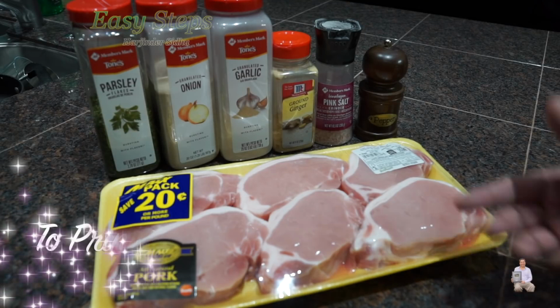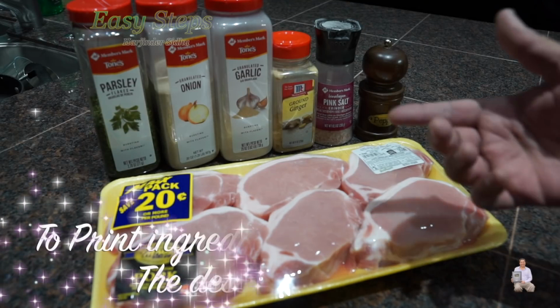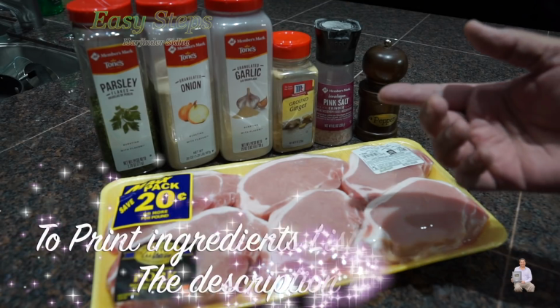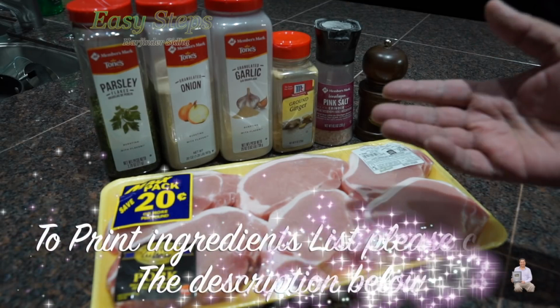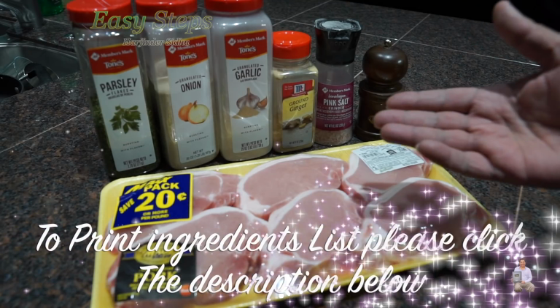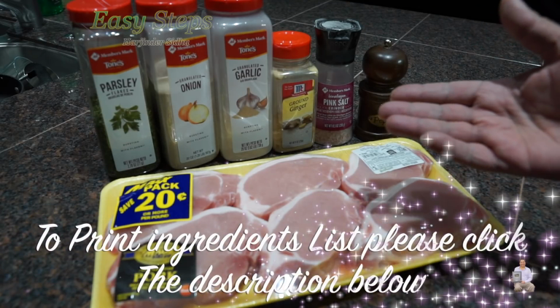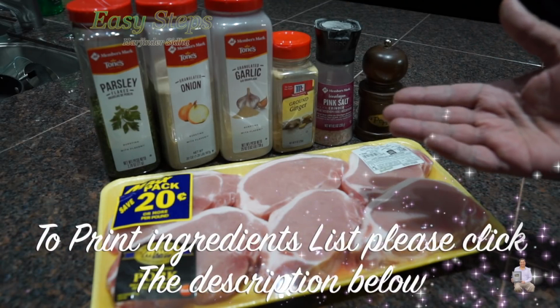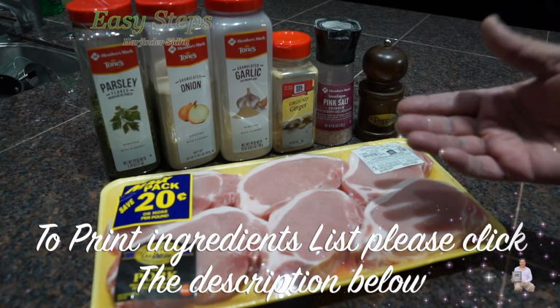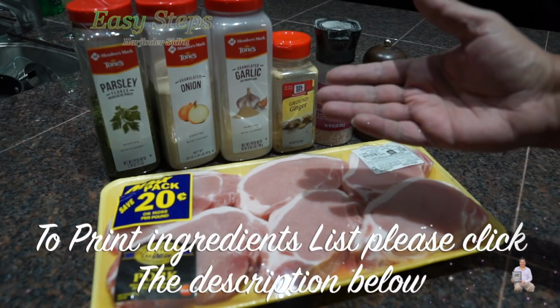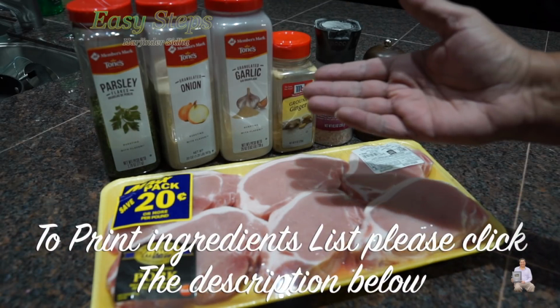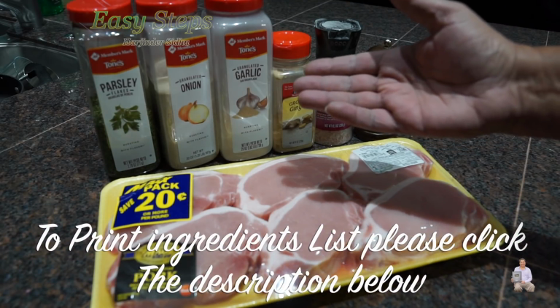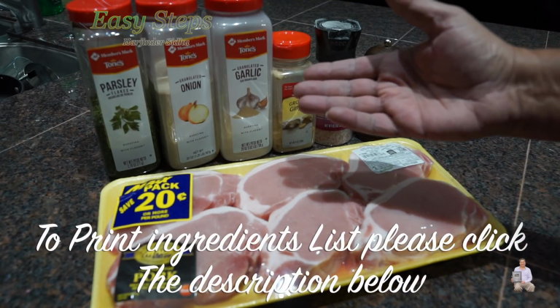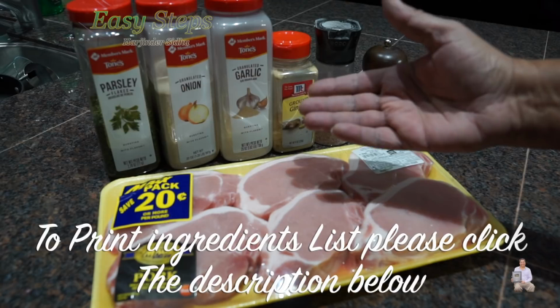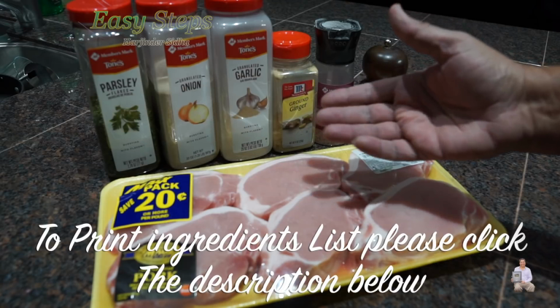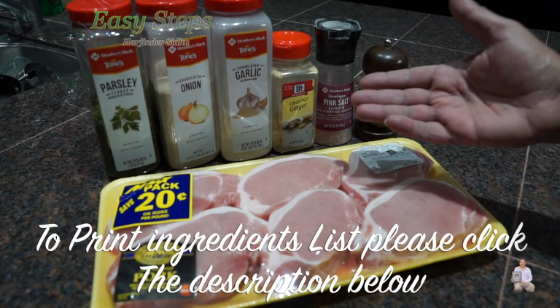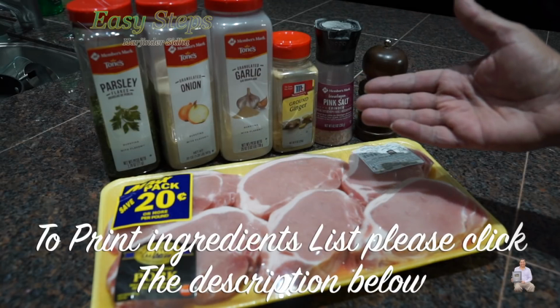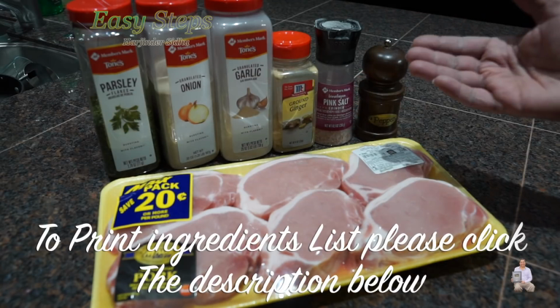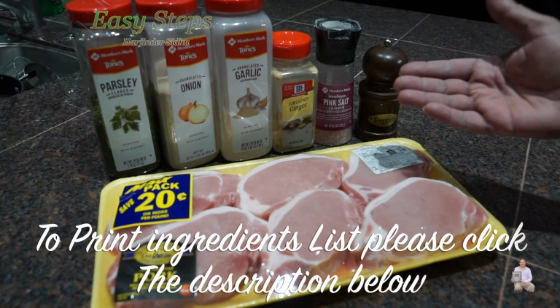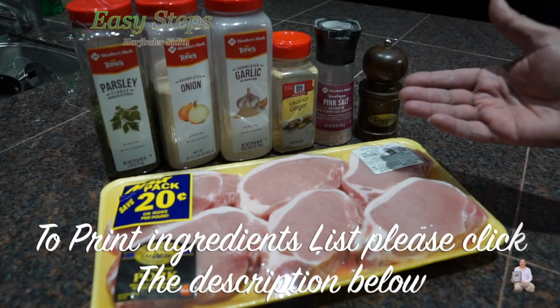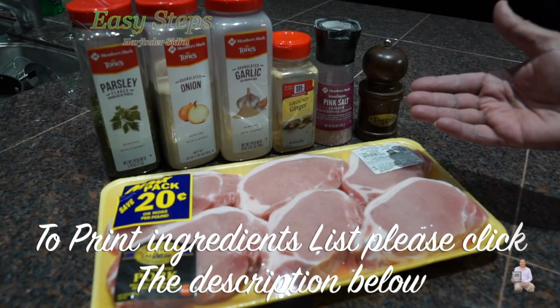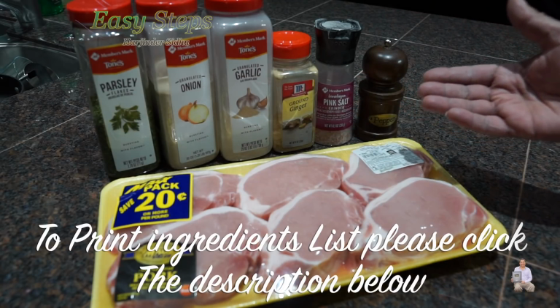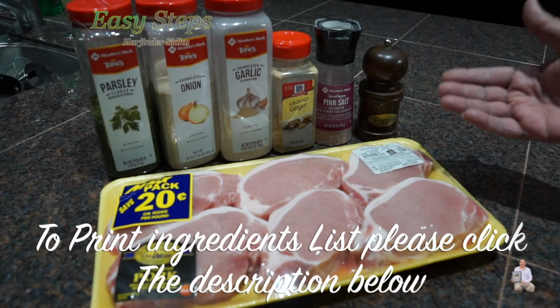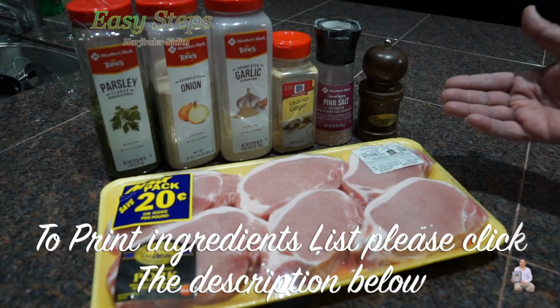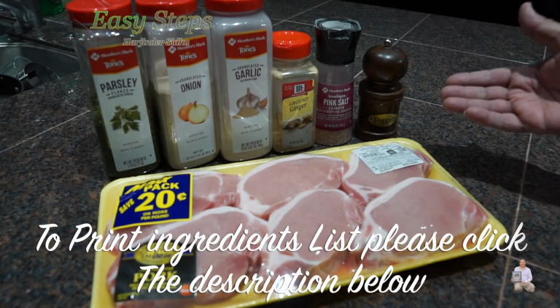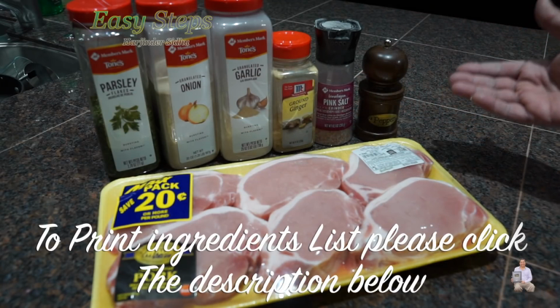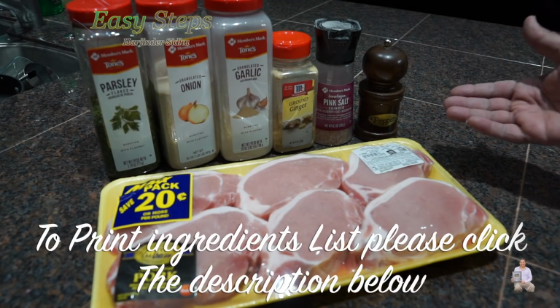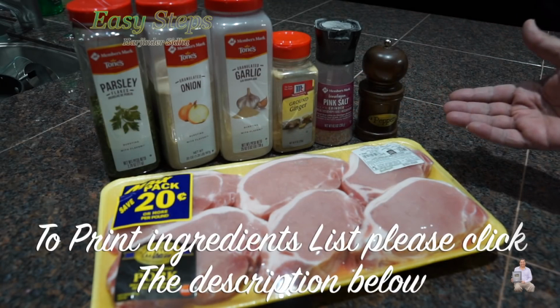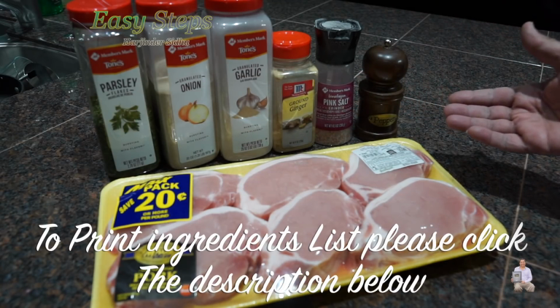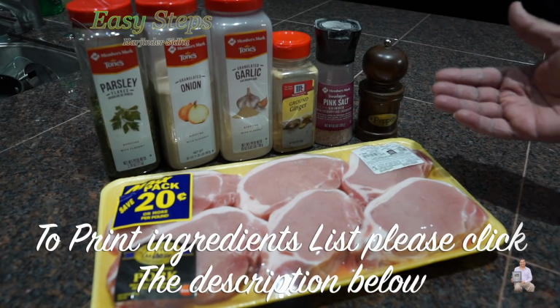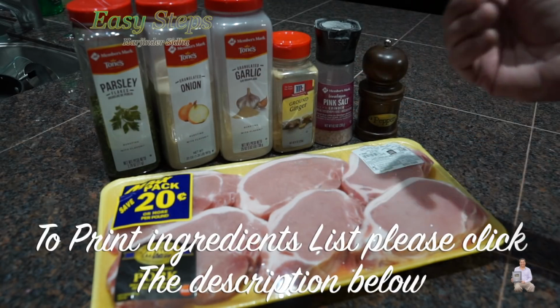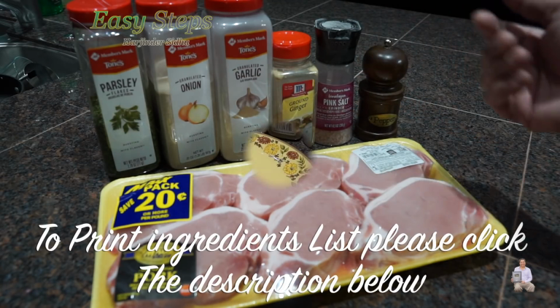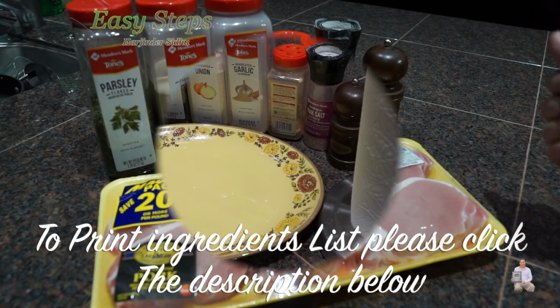These are the spices I'm going to use: granulated onion, garlic, ground ginger, pink salt, black pepper, and parsley flakes.